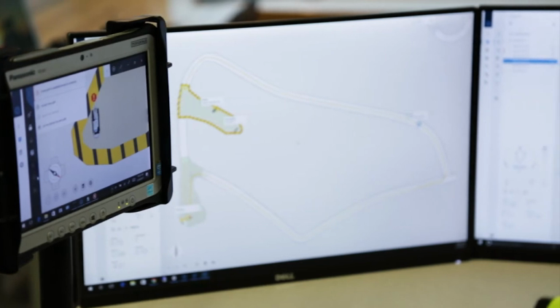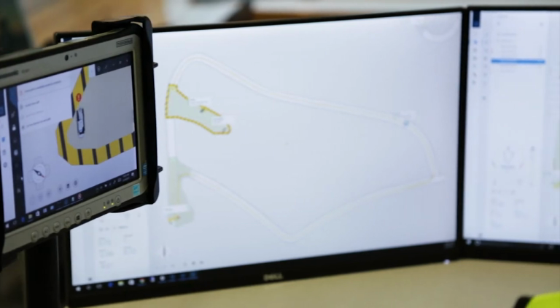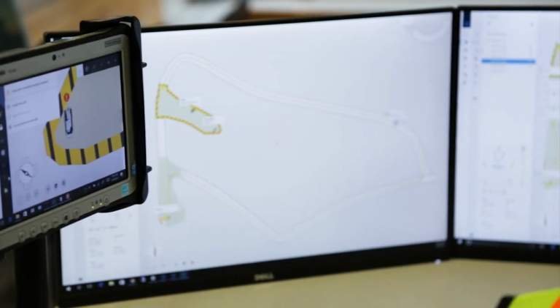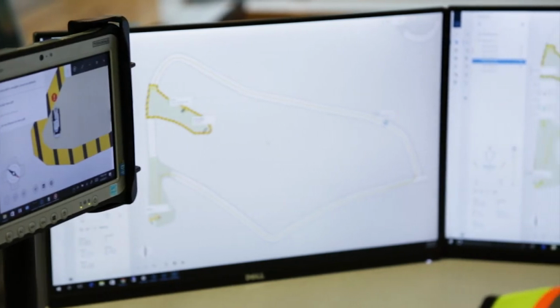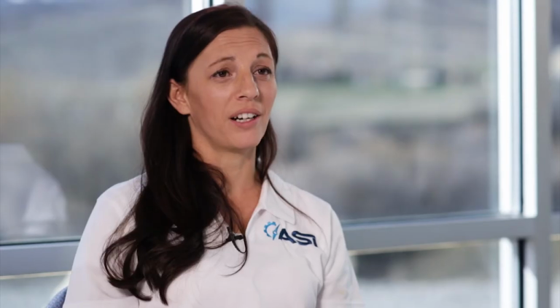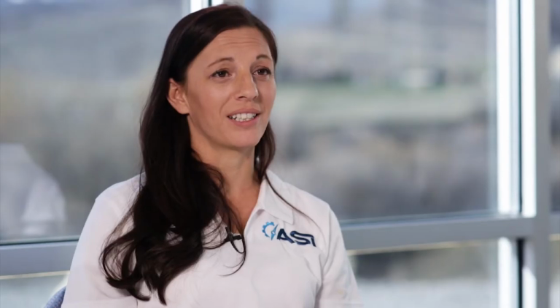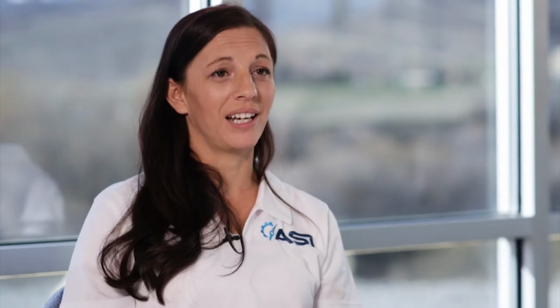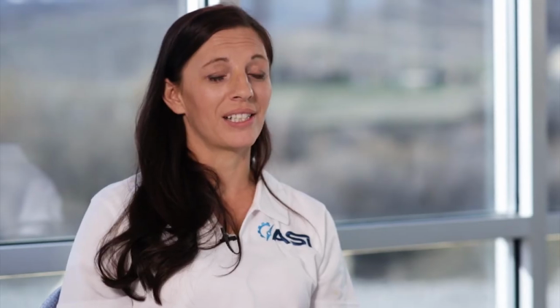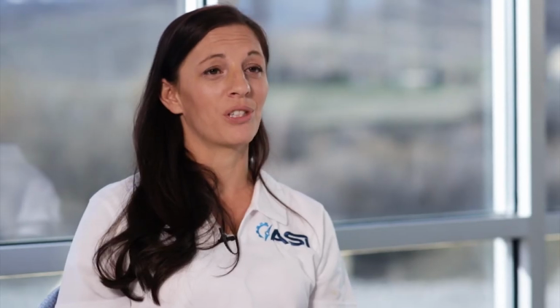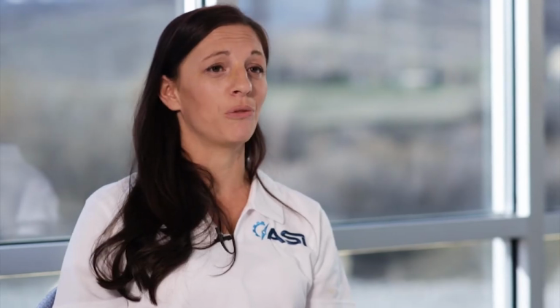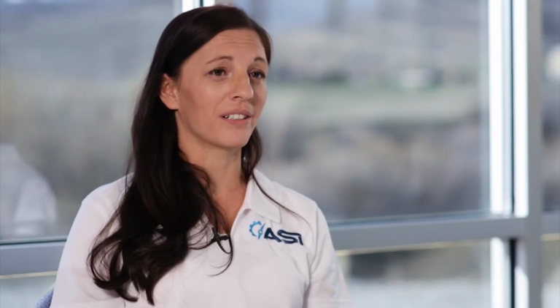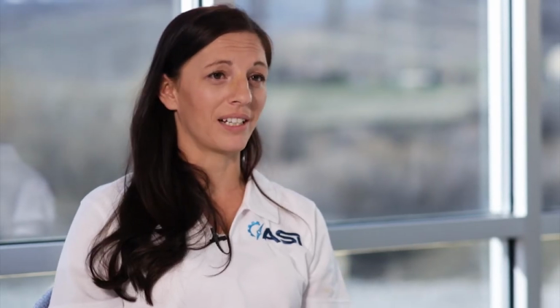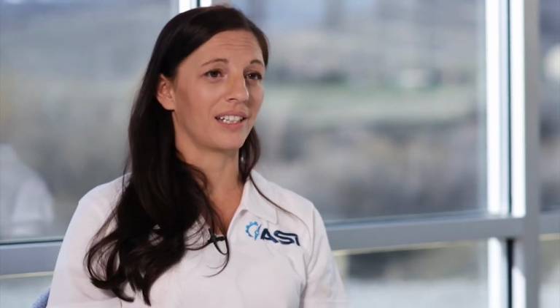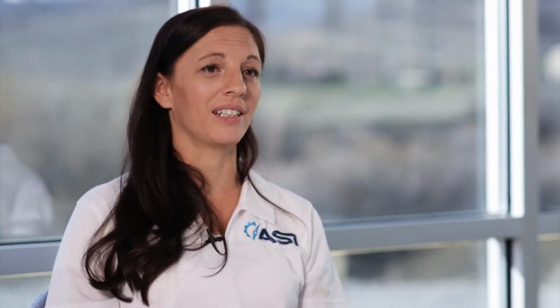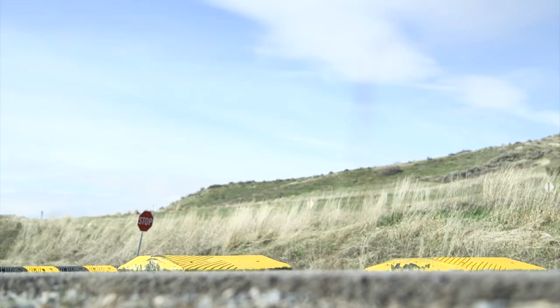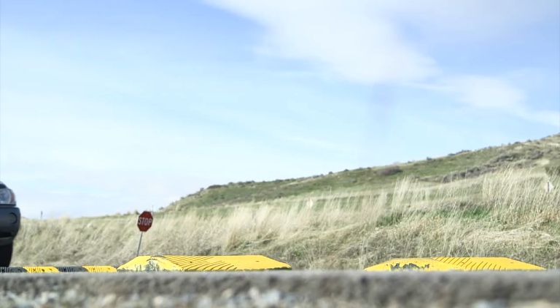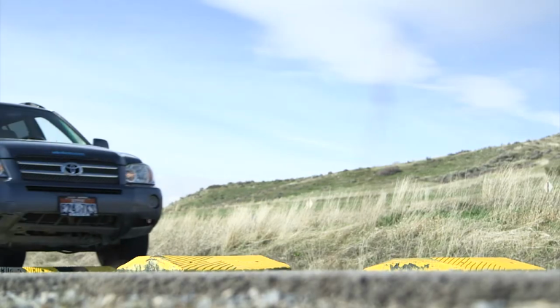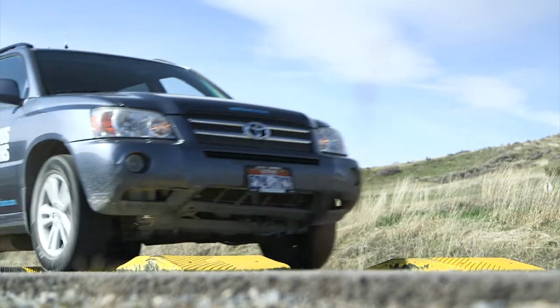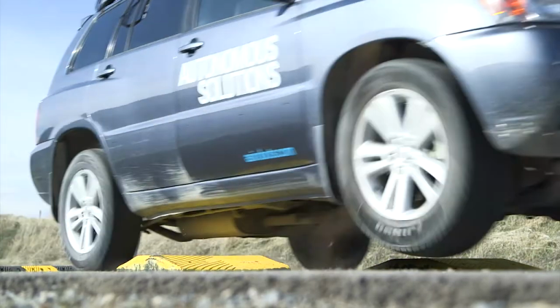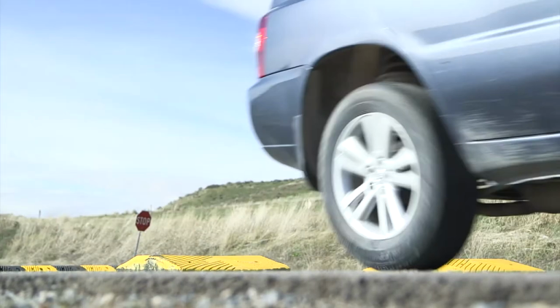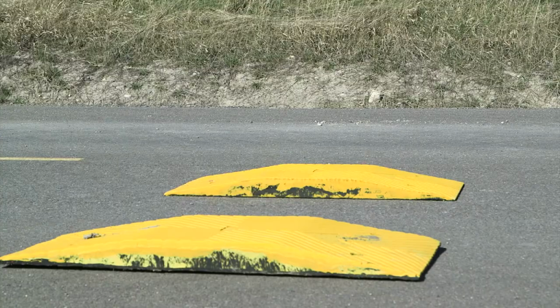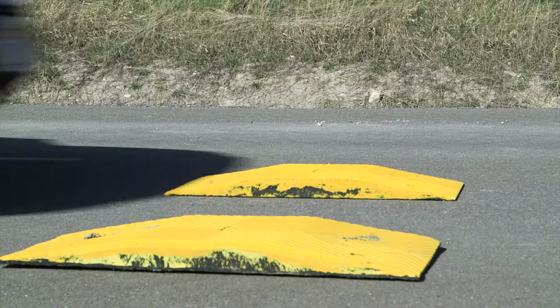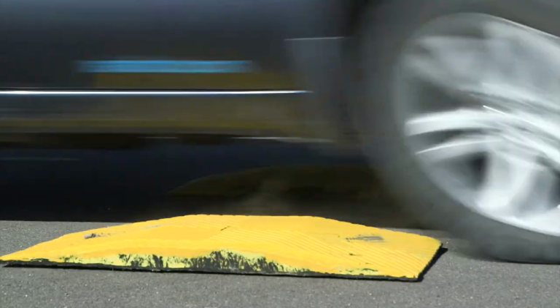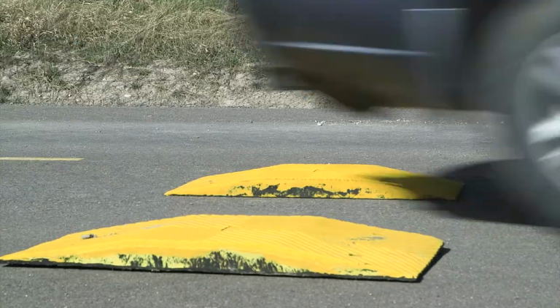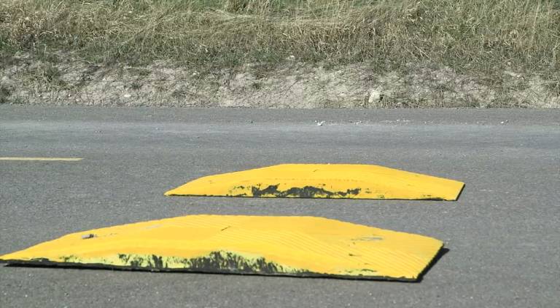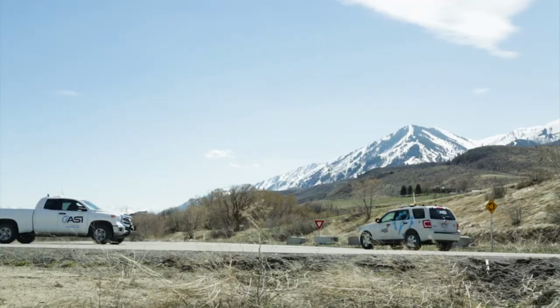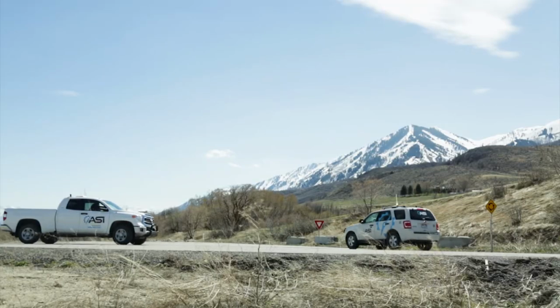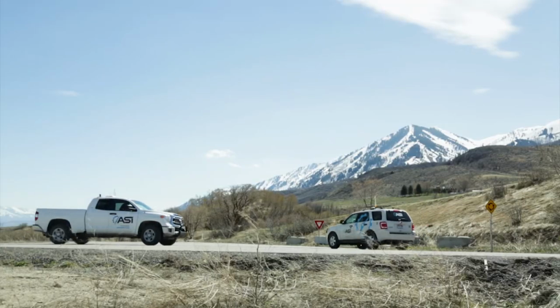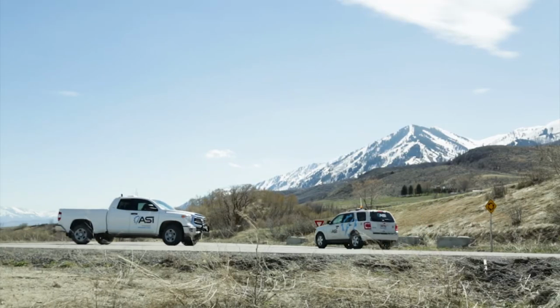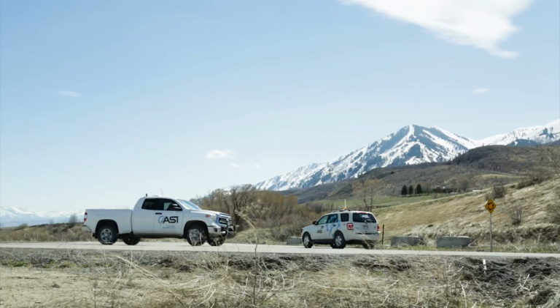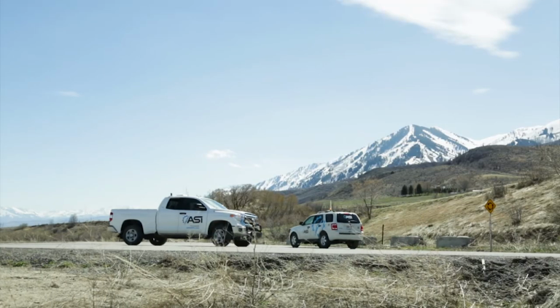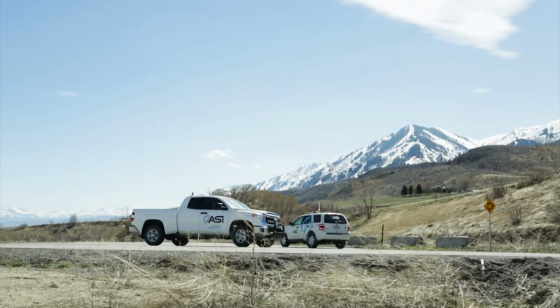We're able to create a product that allows them to do better testing and in the end create higher quality vehicles that are safer for the general public.